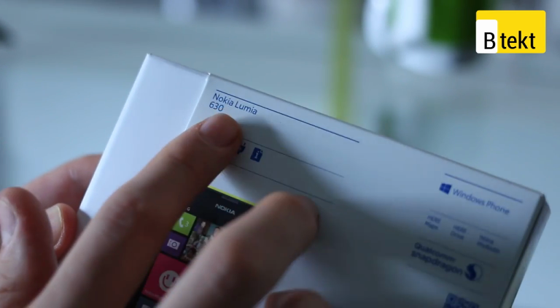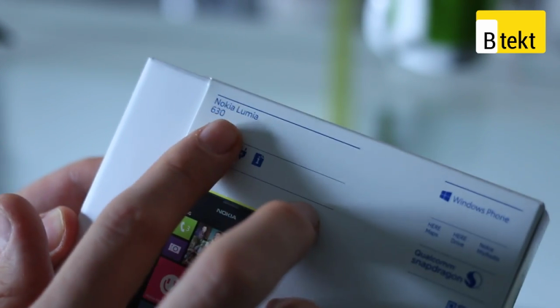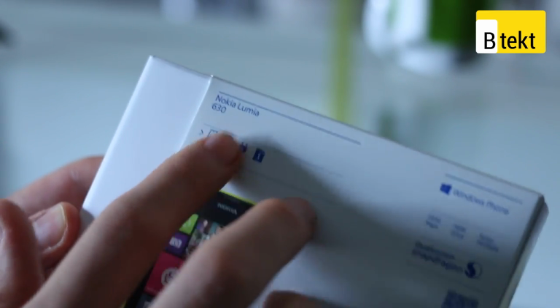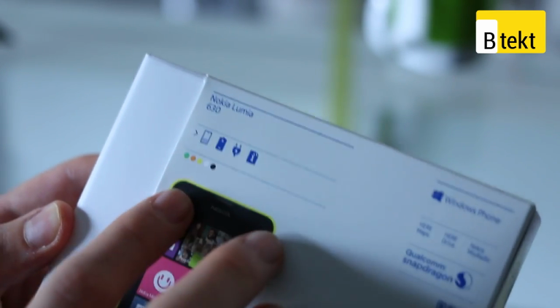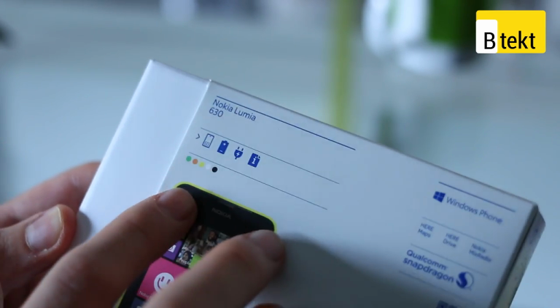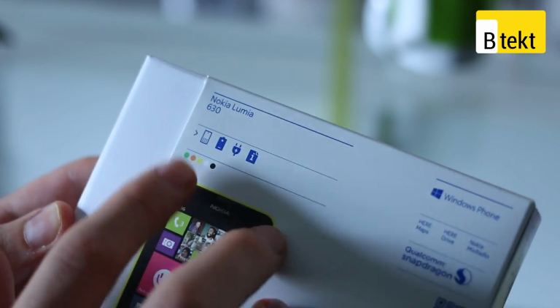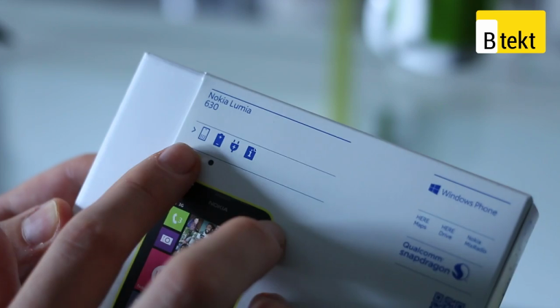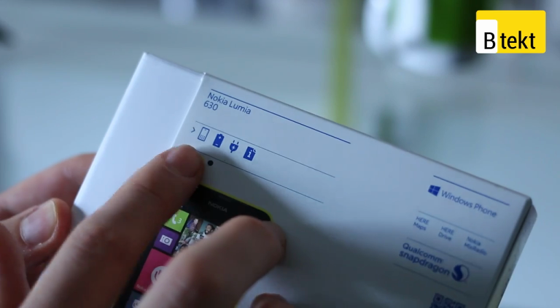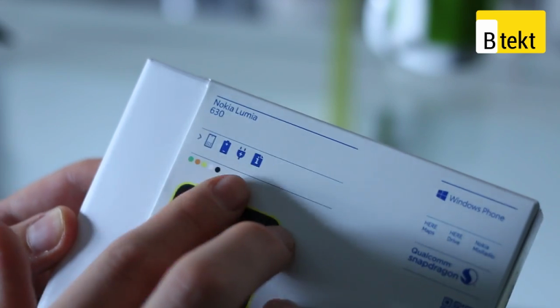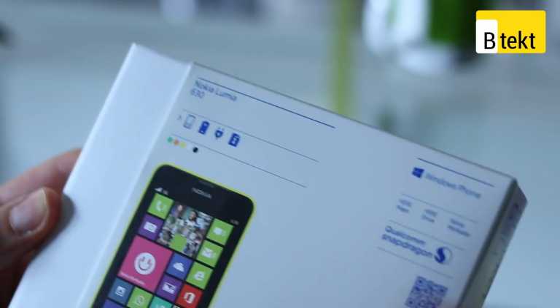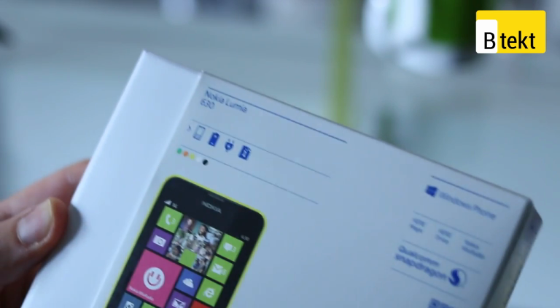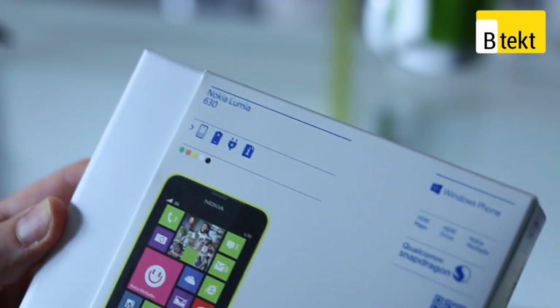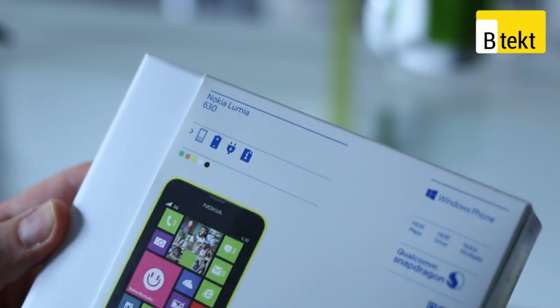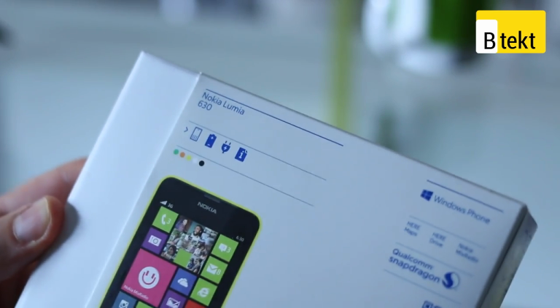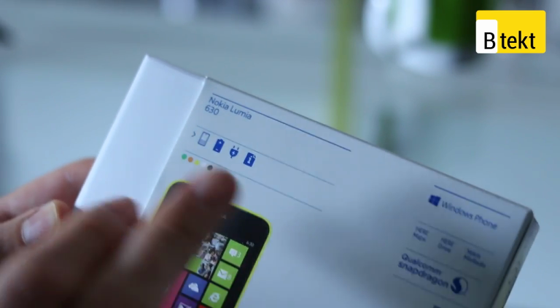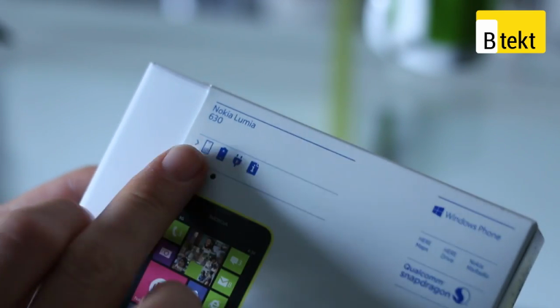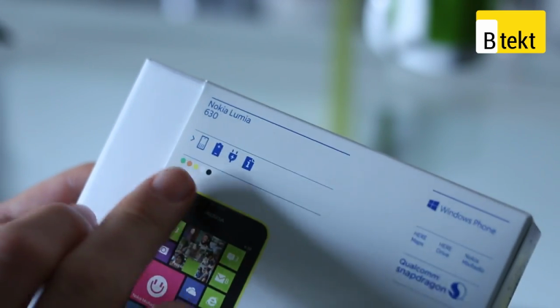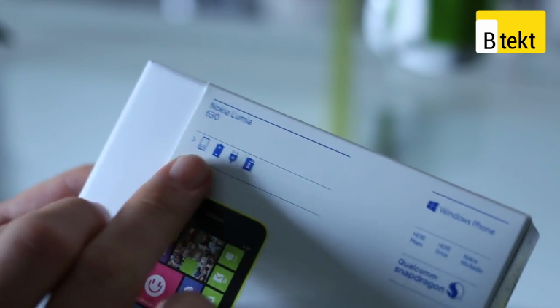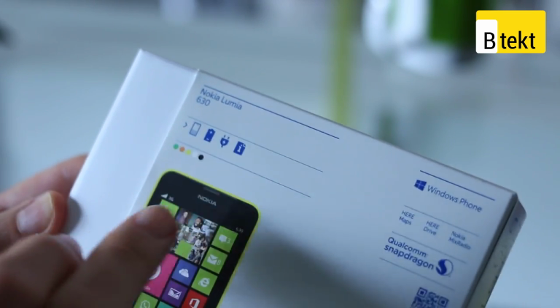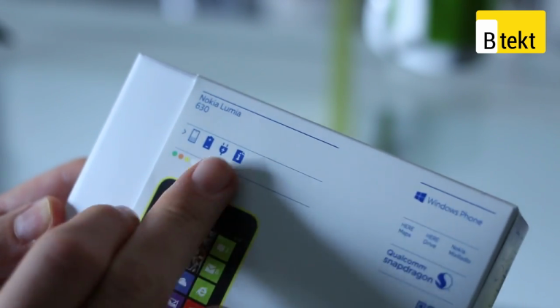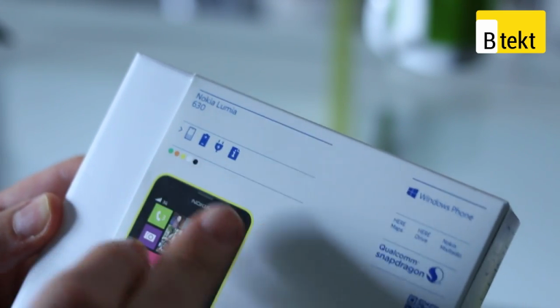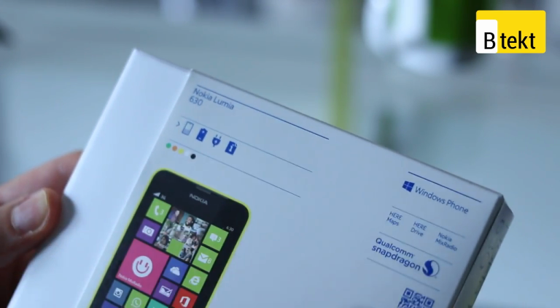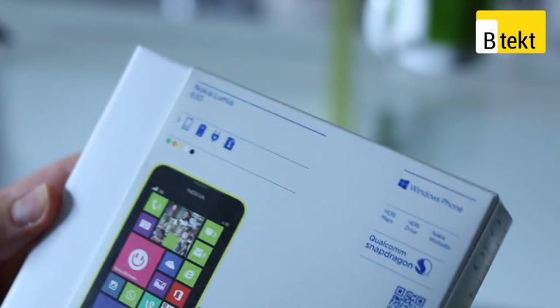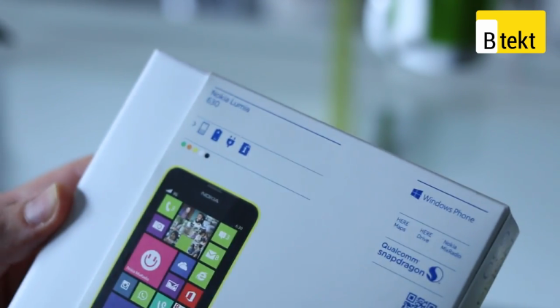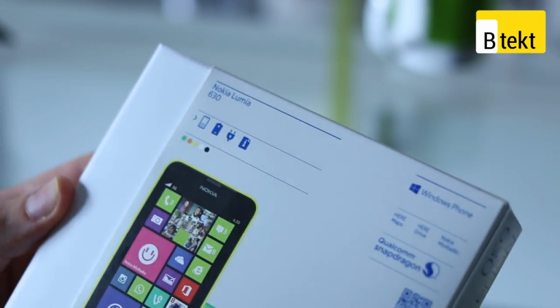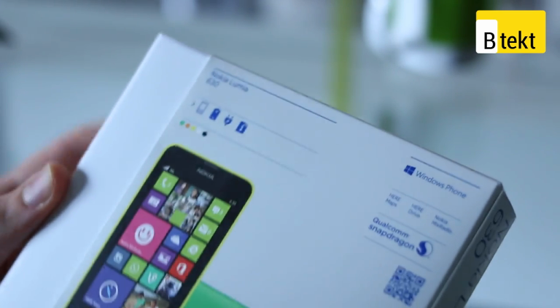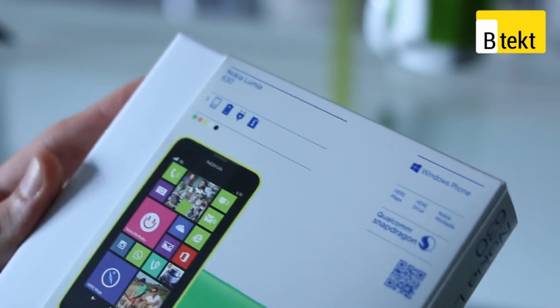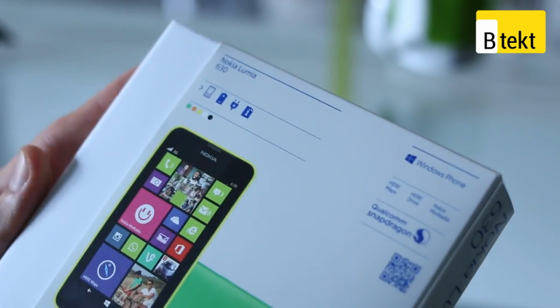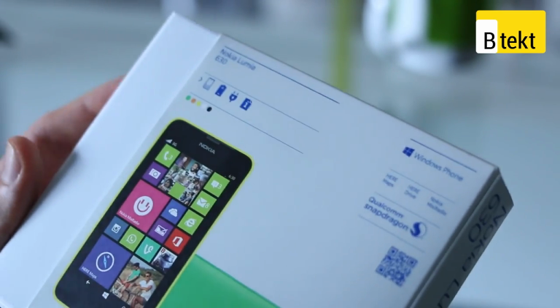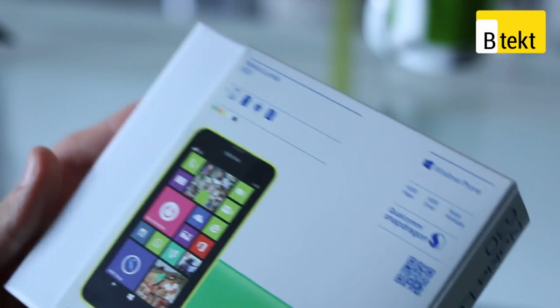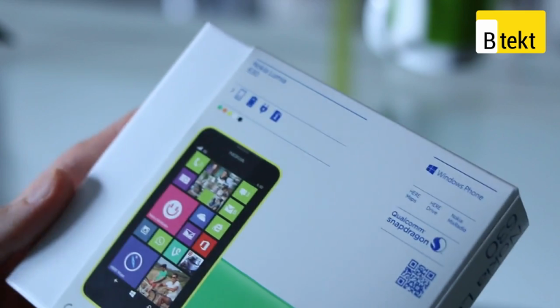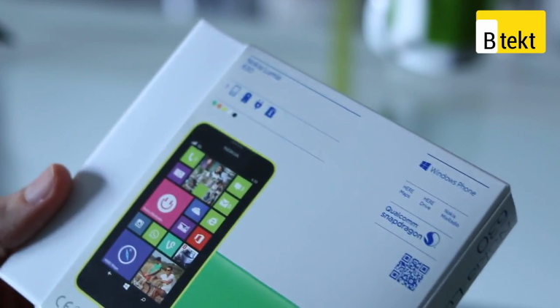It's available in the Lumia 630, and the box contents include a phone, the battery, the charger, and some instructions.